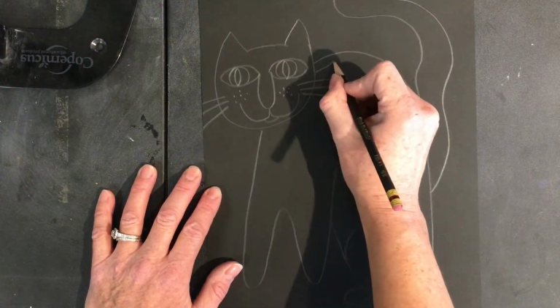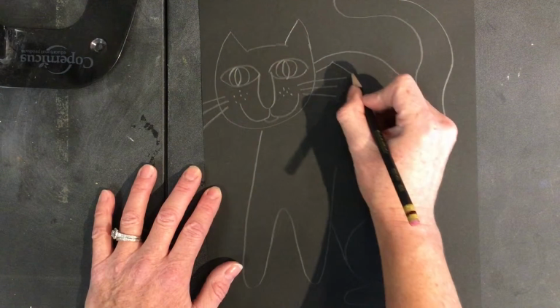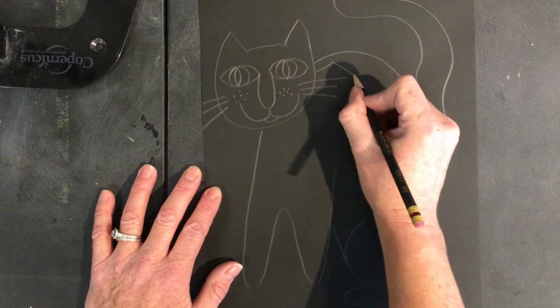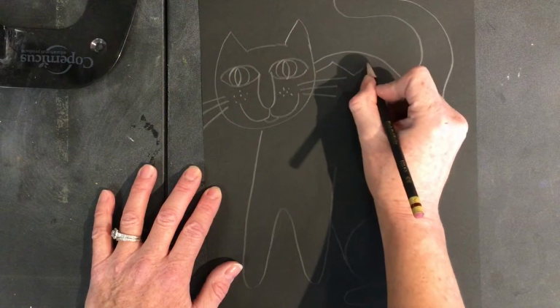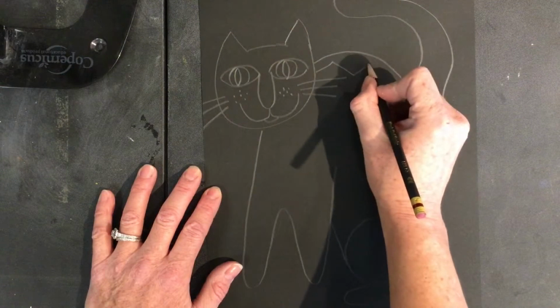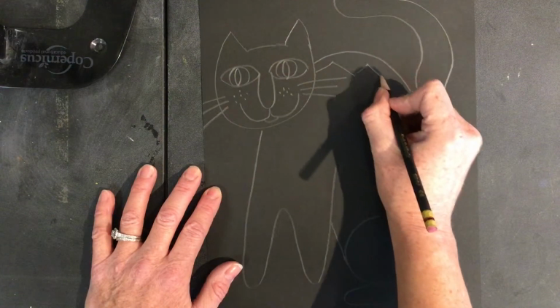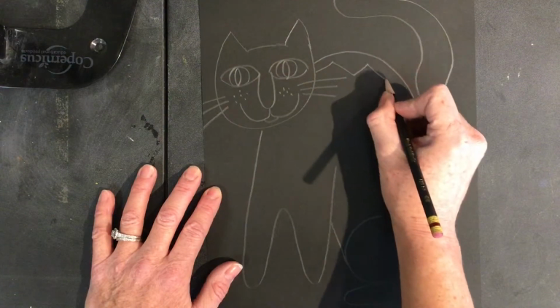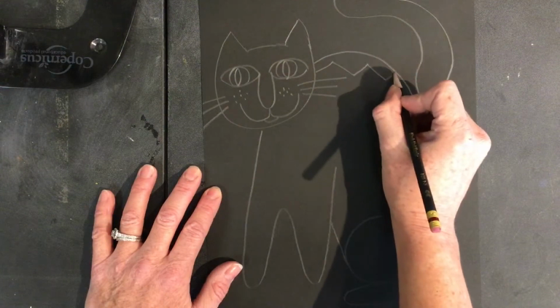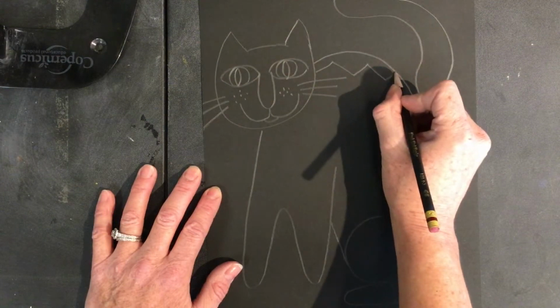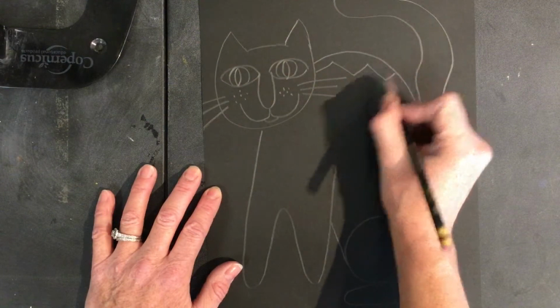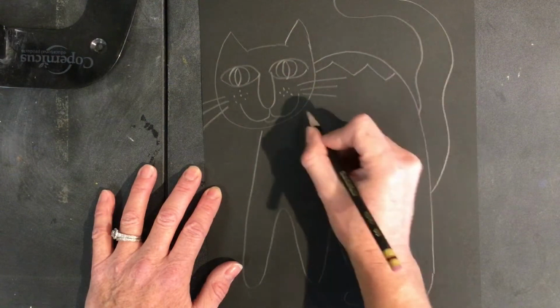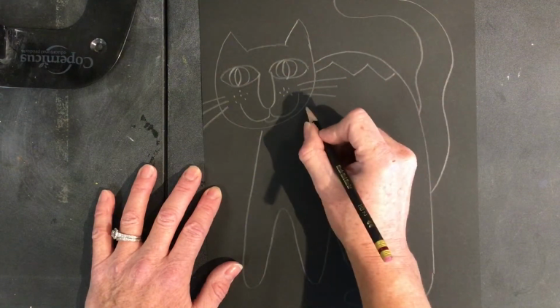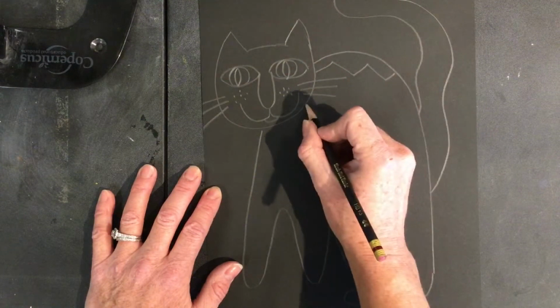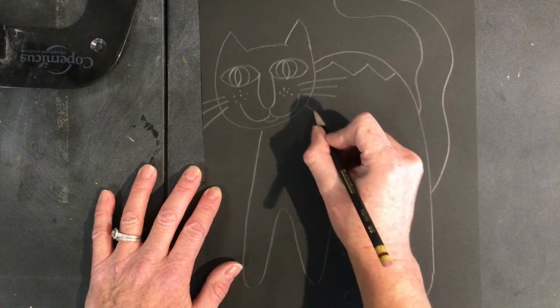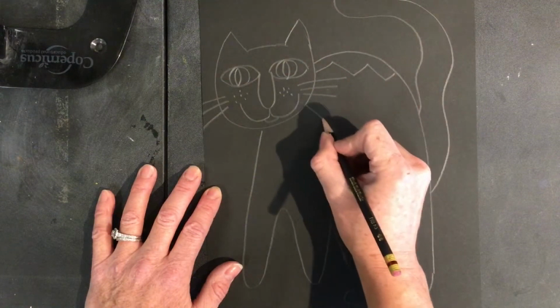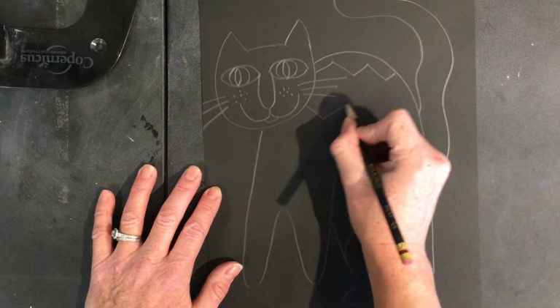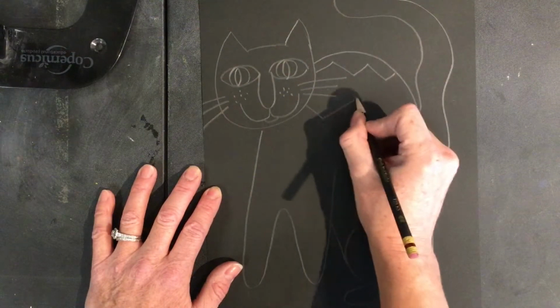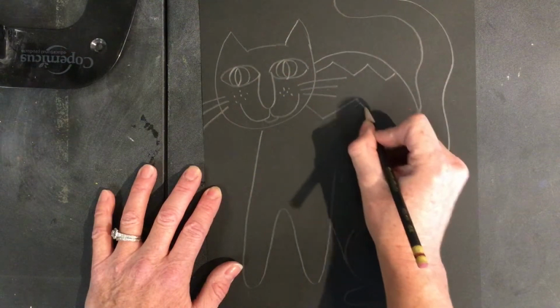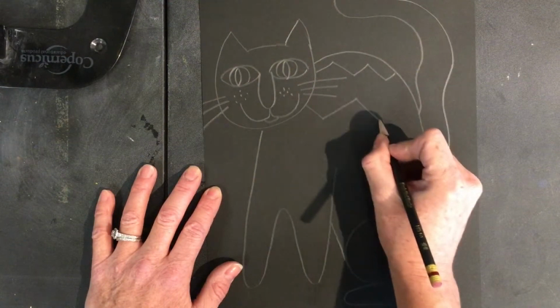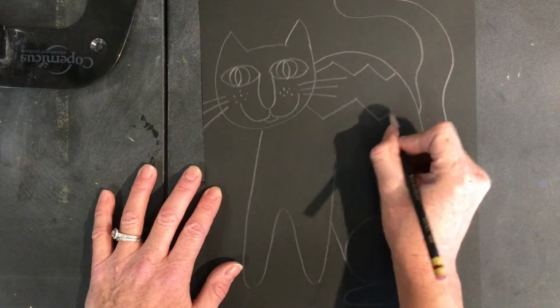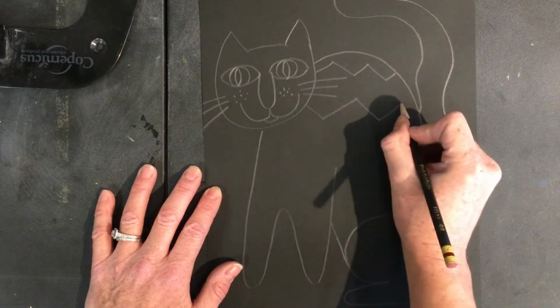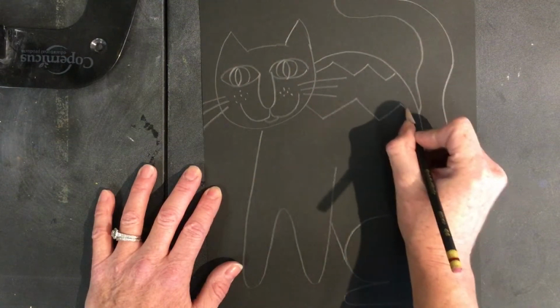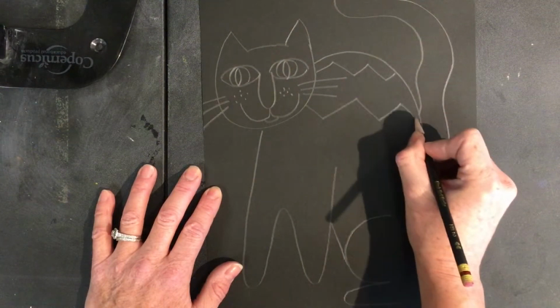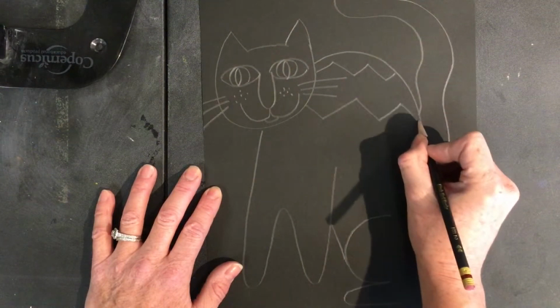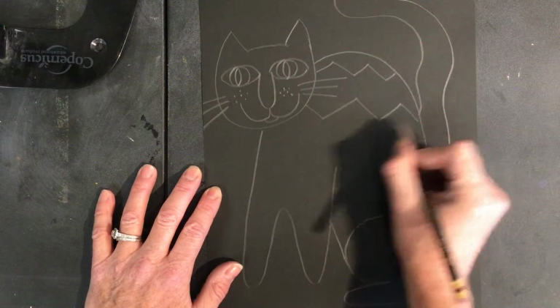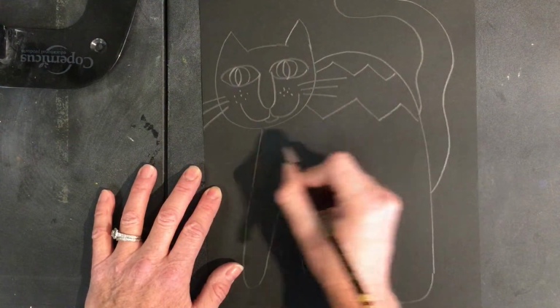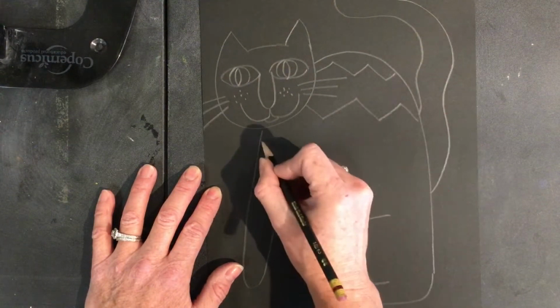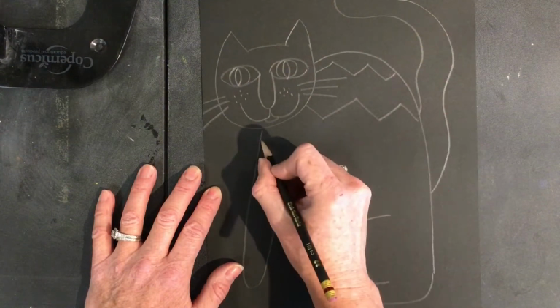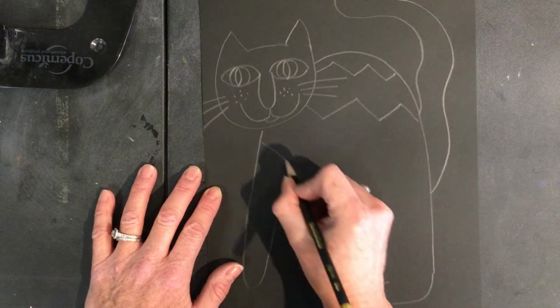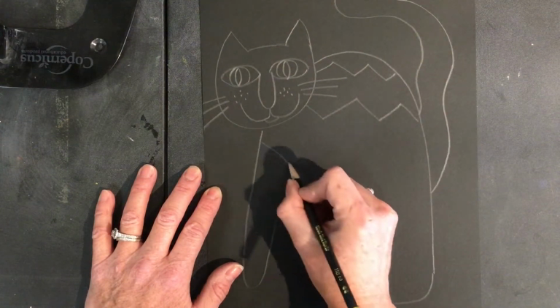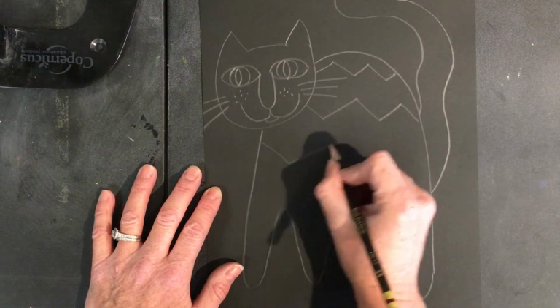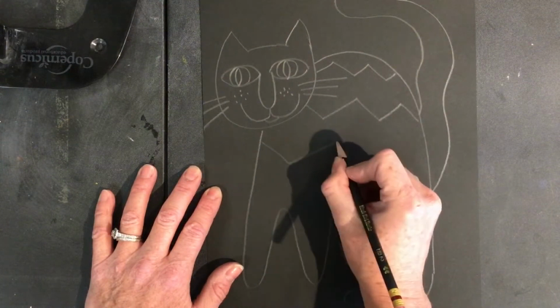Laurel Birch cats are imaginary, so they have lots of fancy, crazy, whimsical patterns.